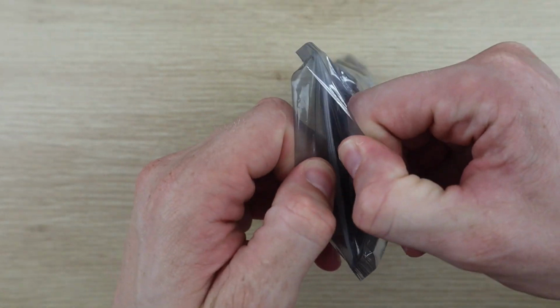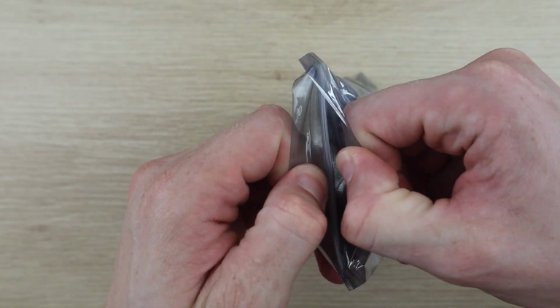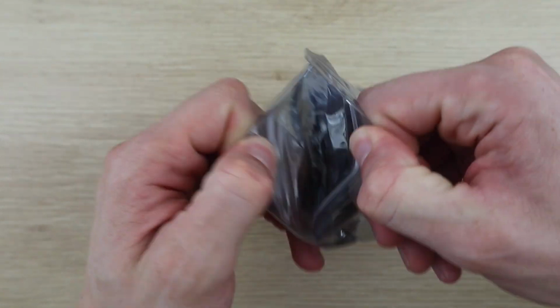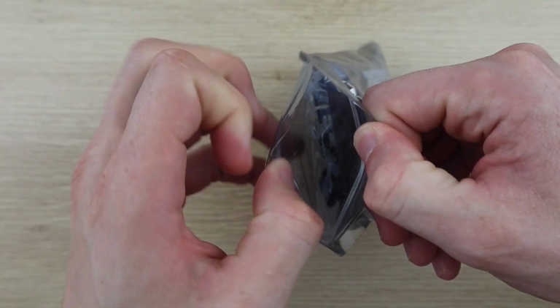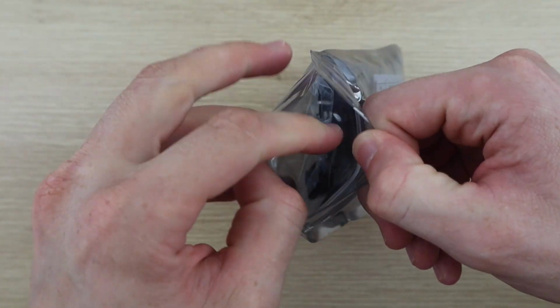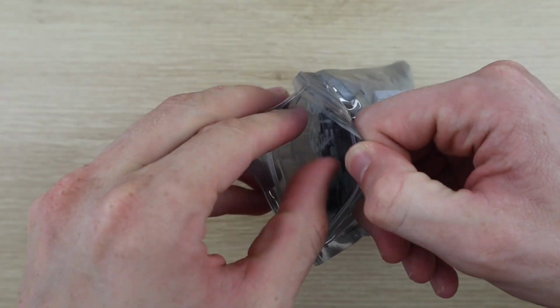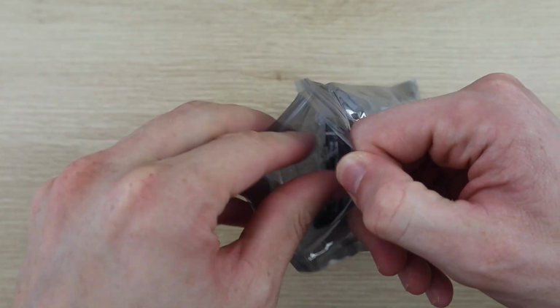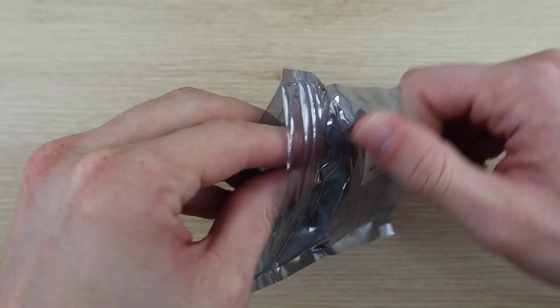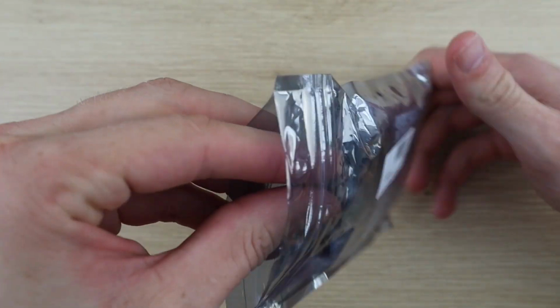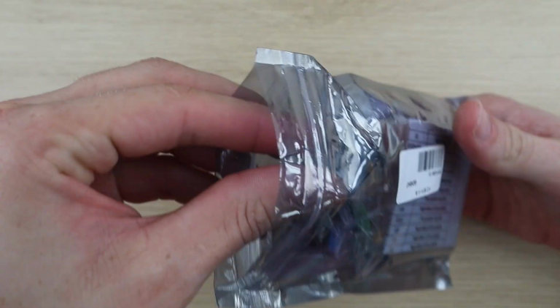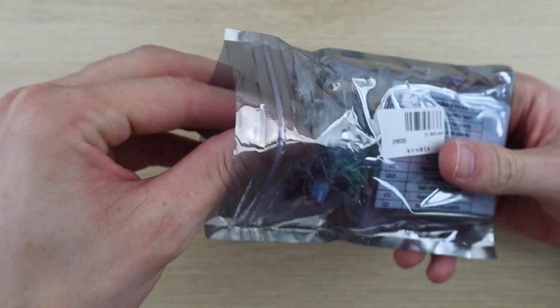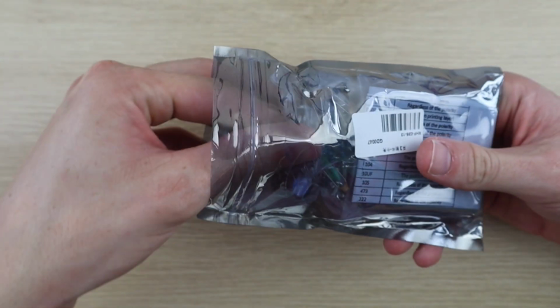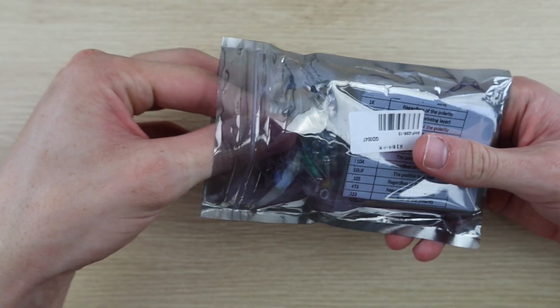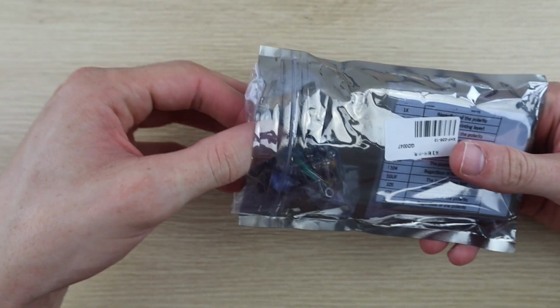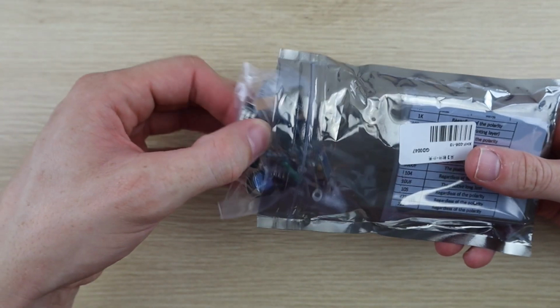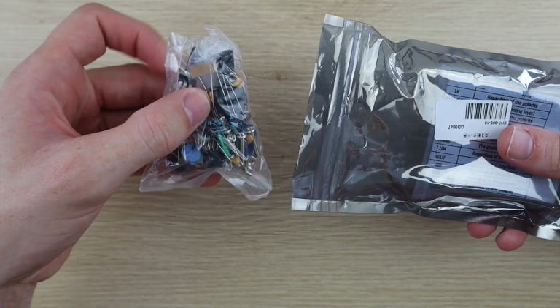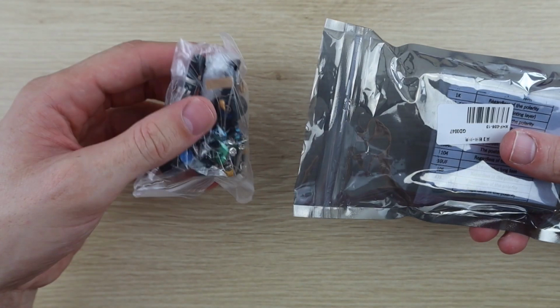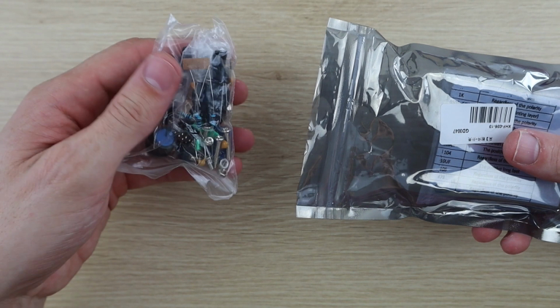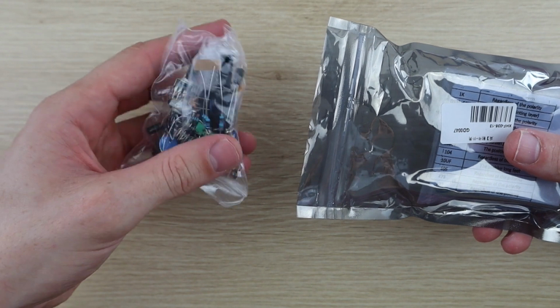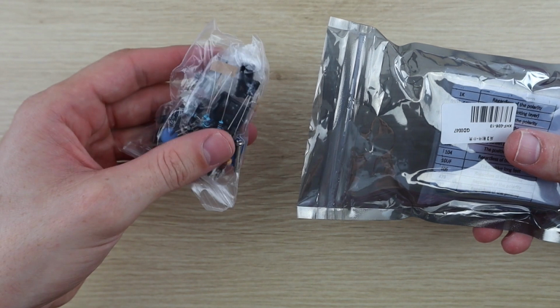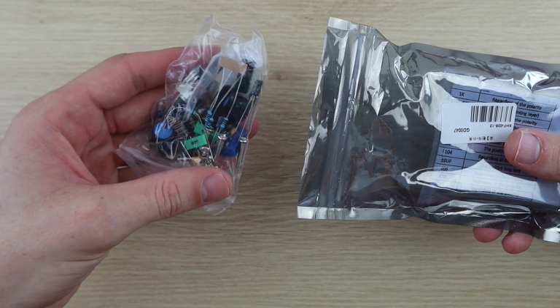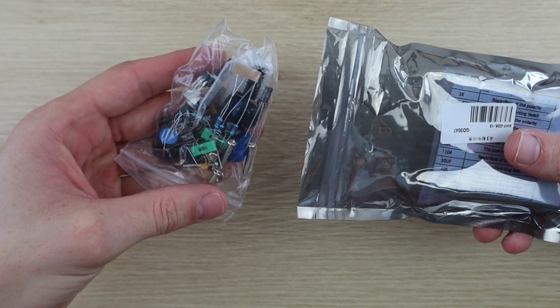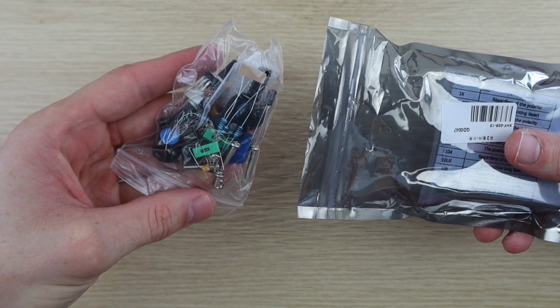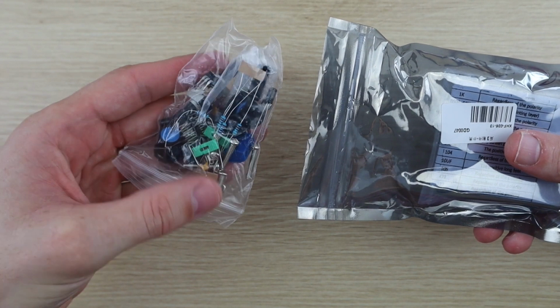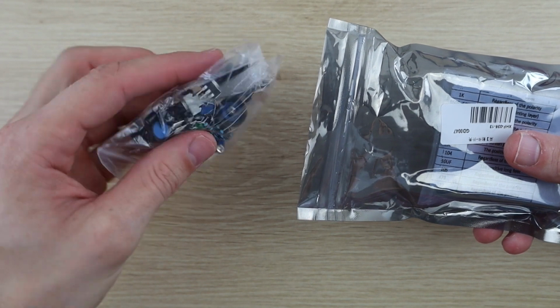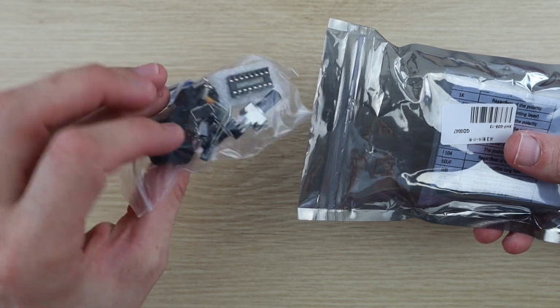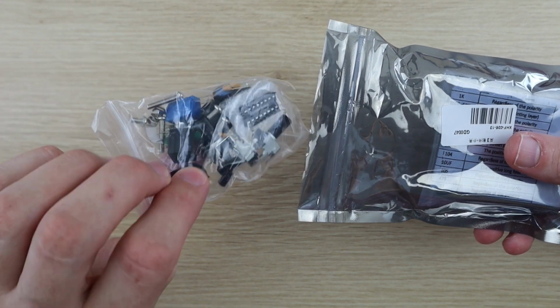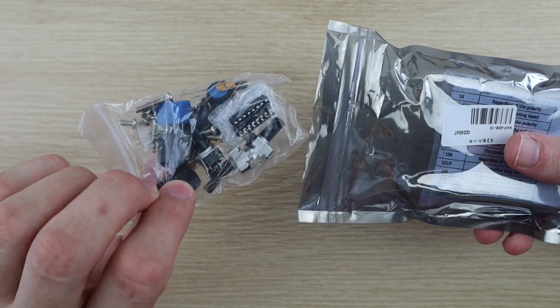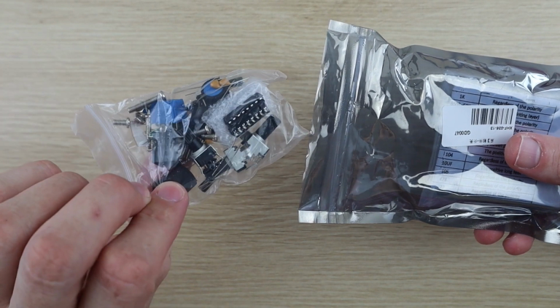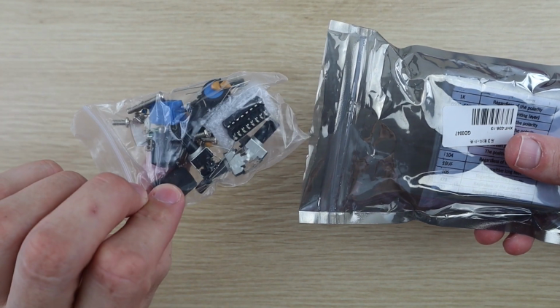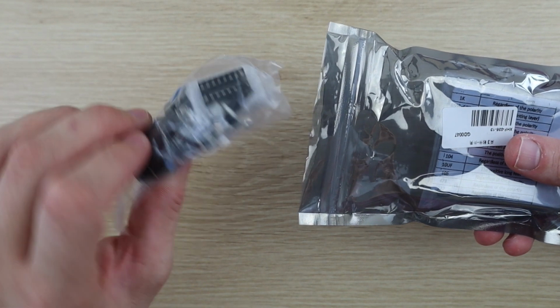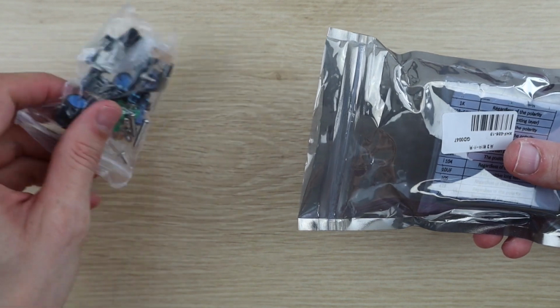This kit comes complete with the PCB, components, and the acrylic case, and it's reasonably cheap — I think this one is about $7.